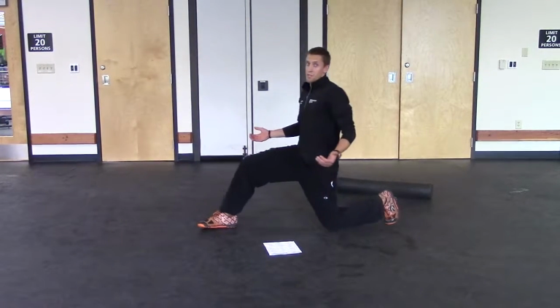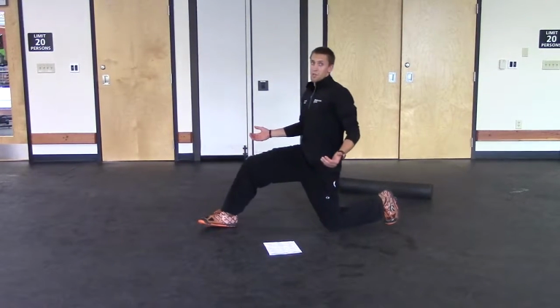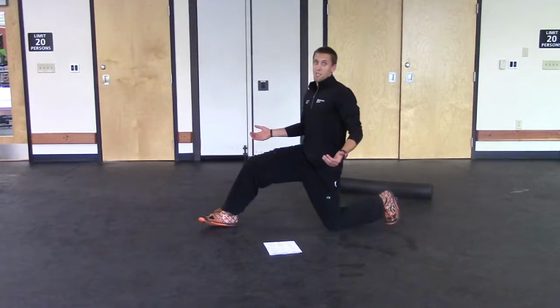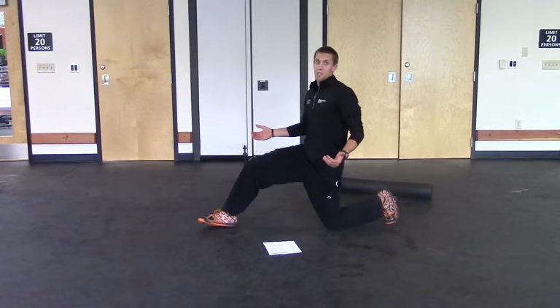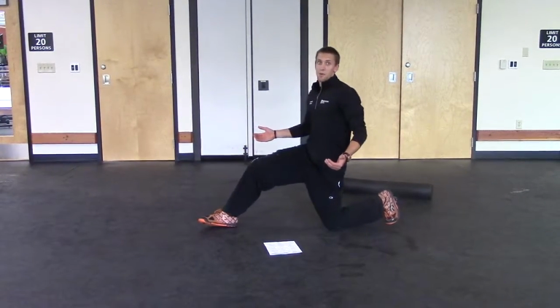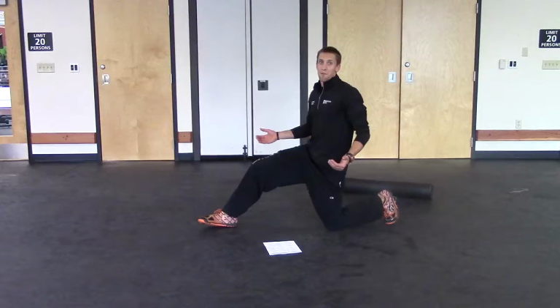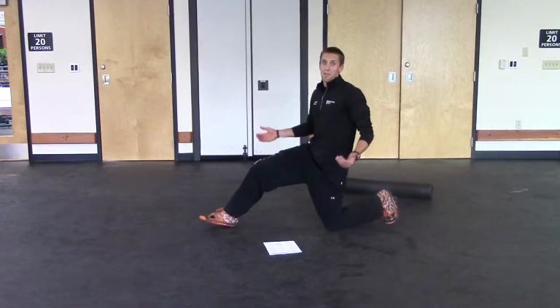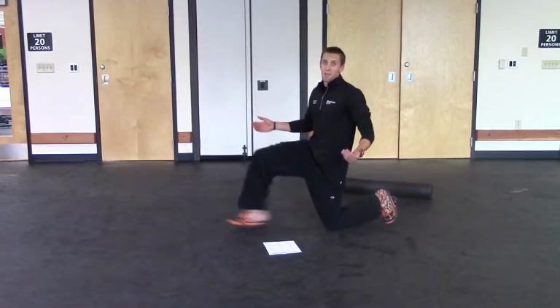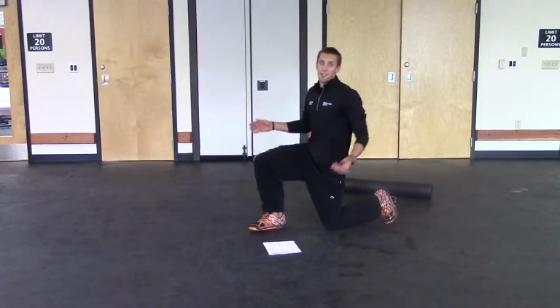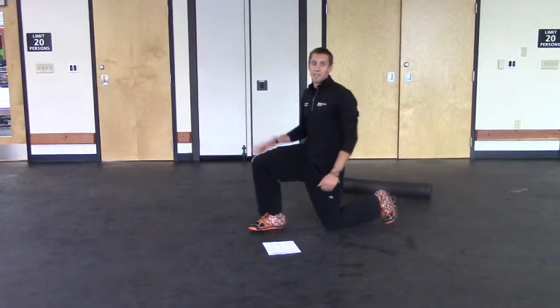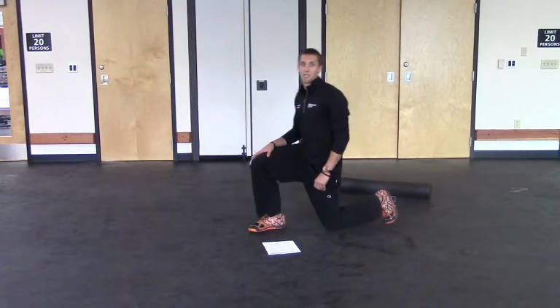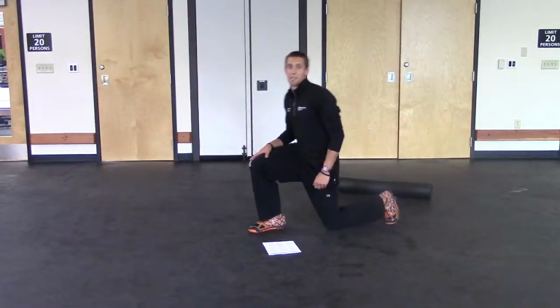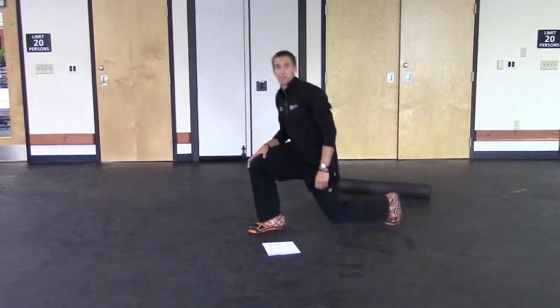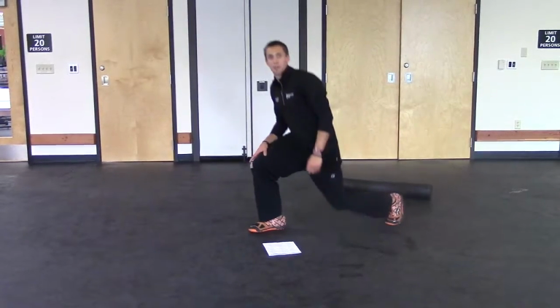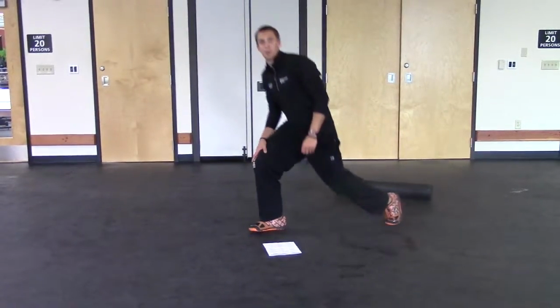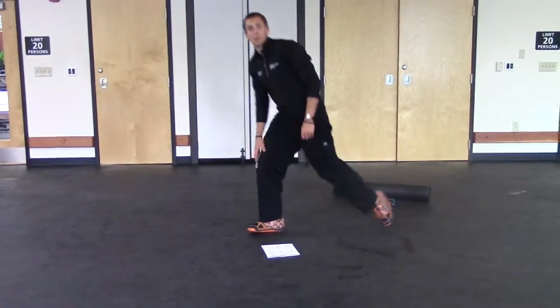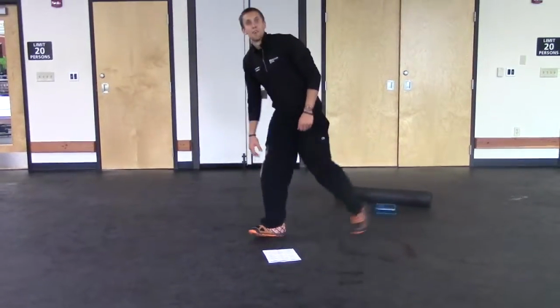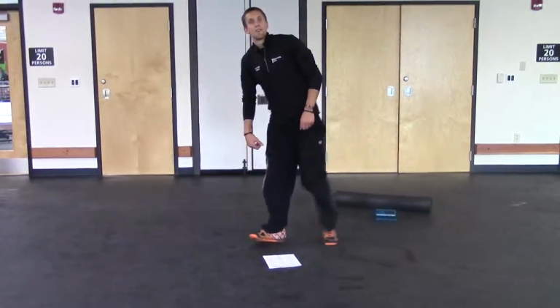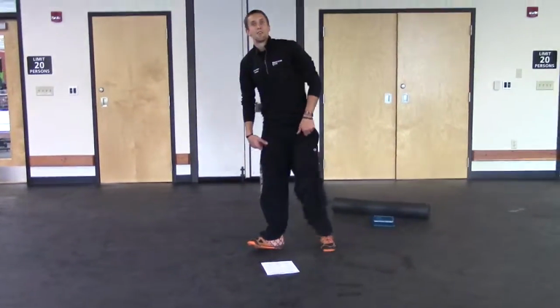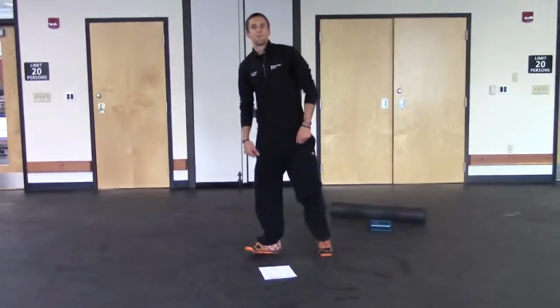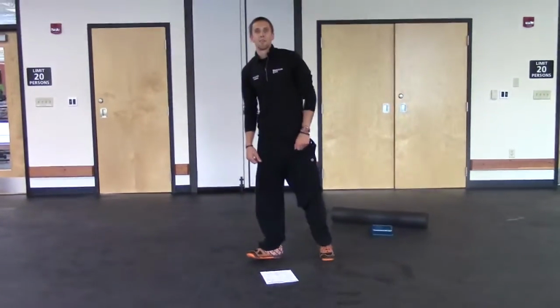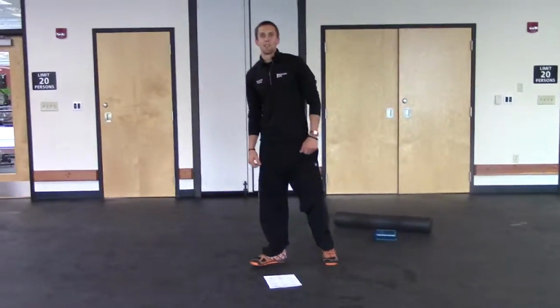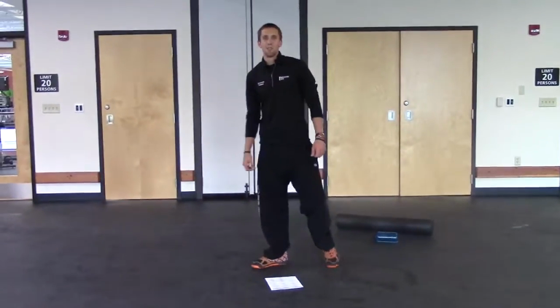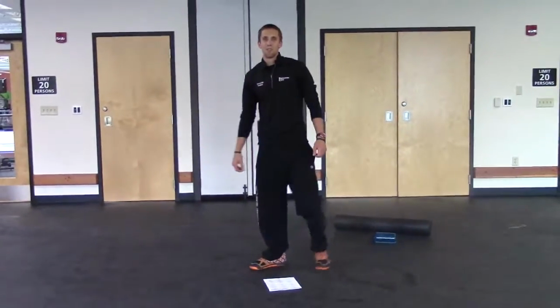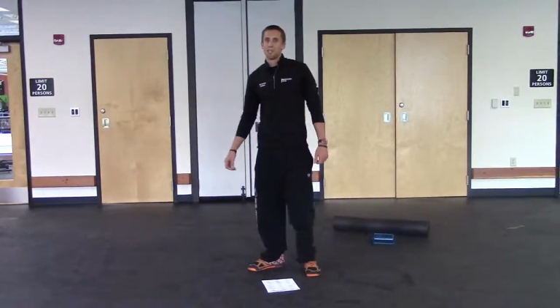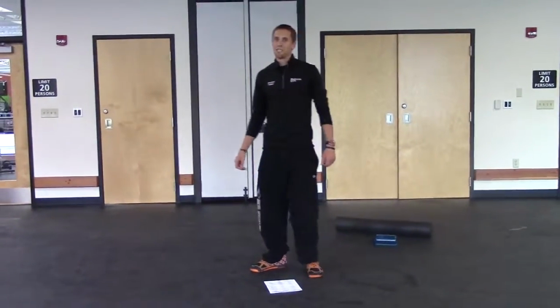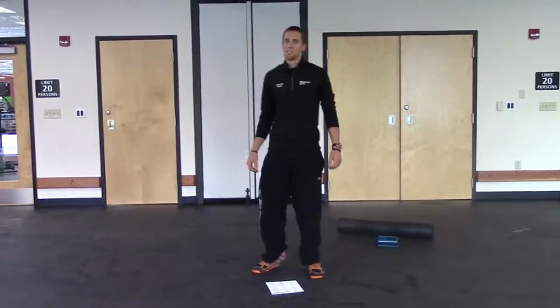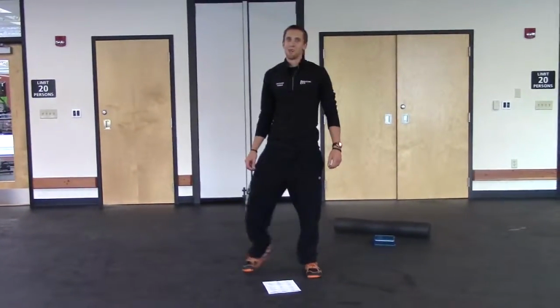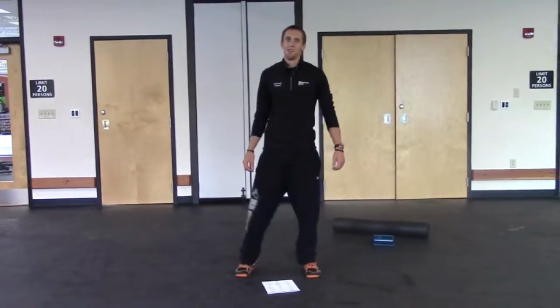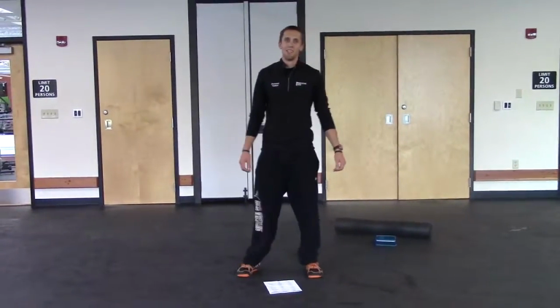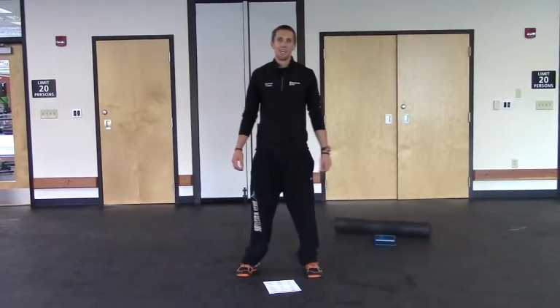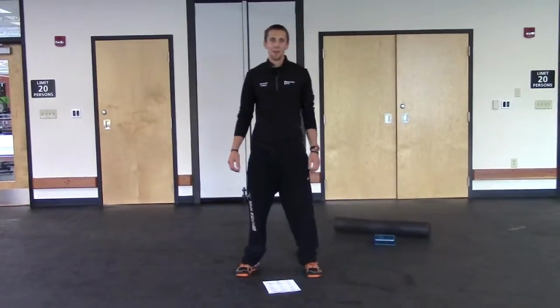Stretching is over — you guys are good to go. Don't forget to do the stretches as well. Thank you.